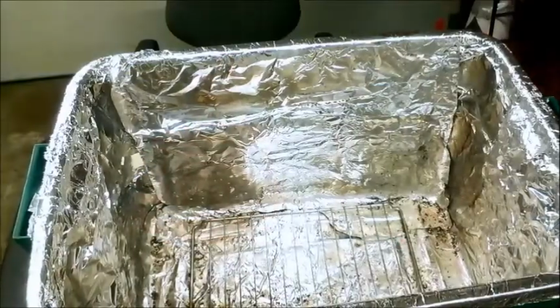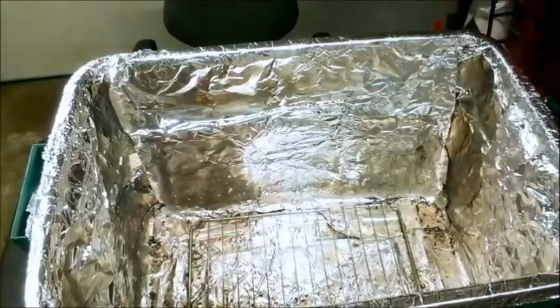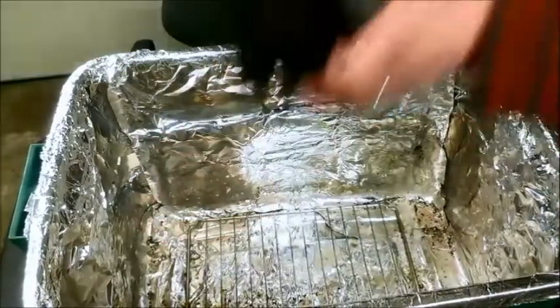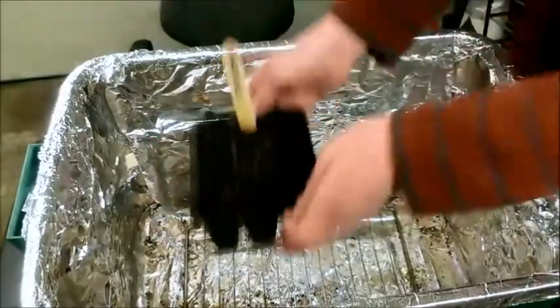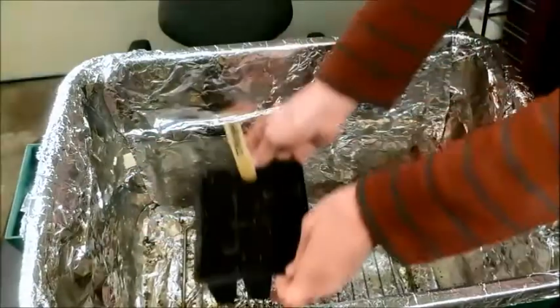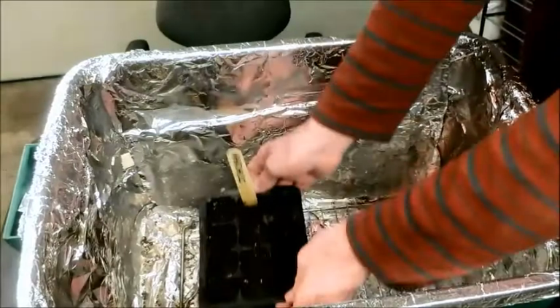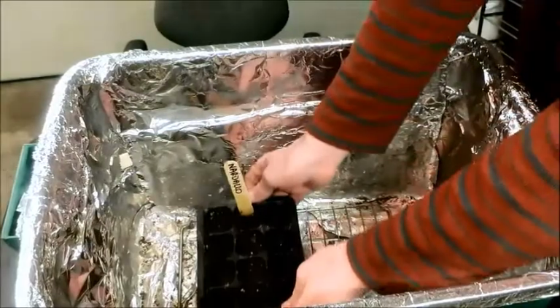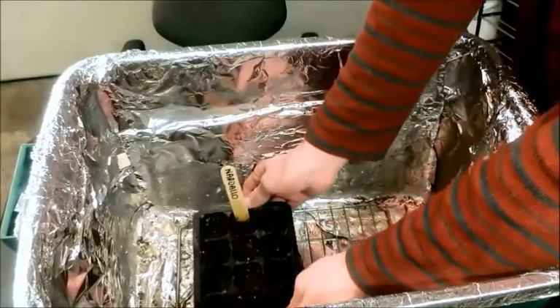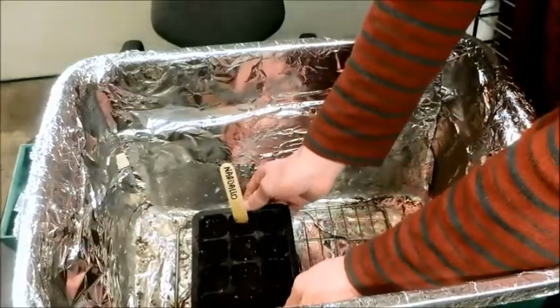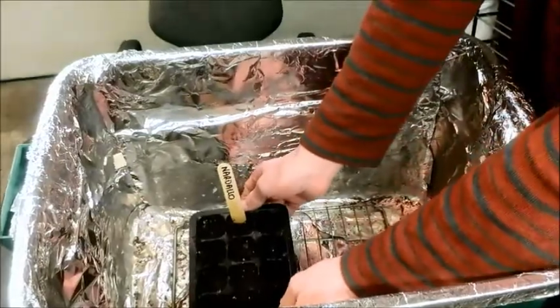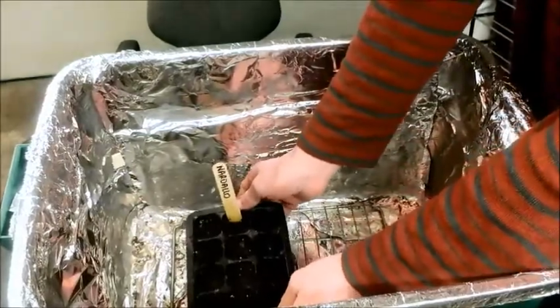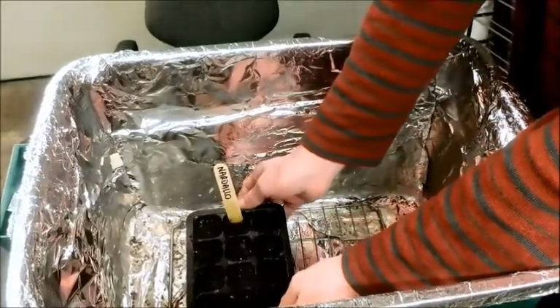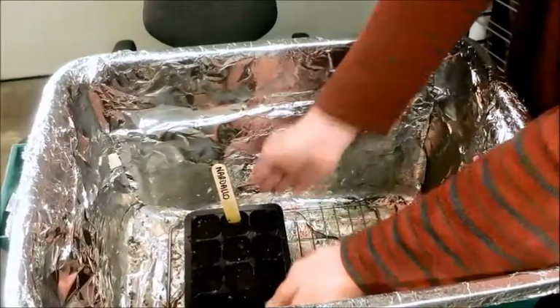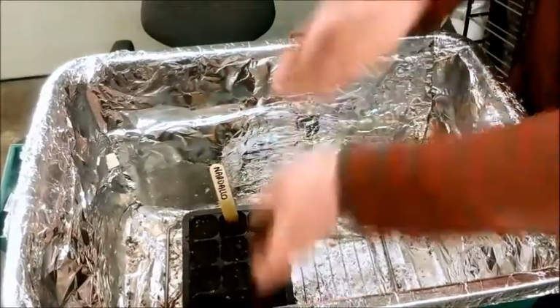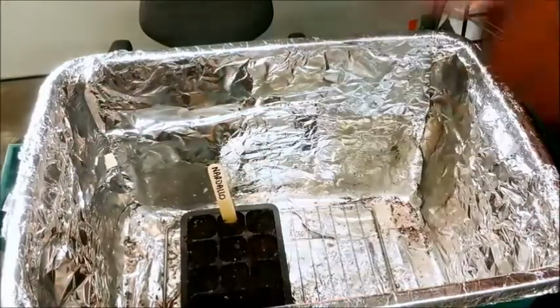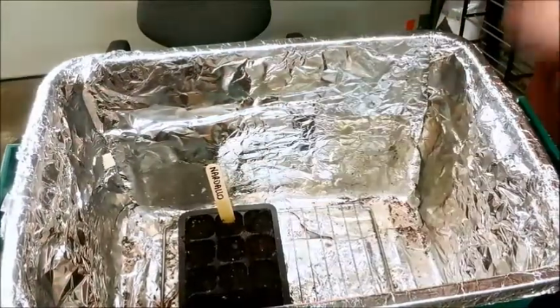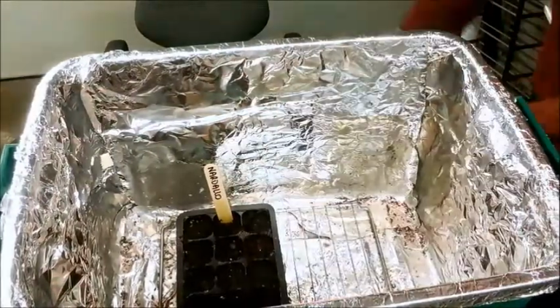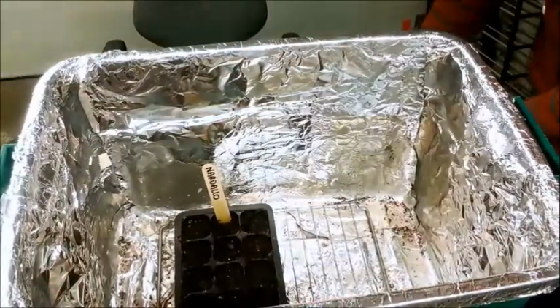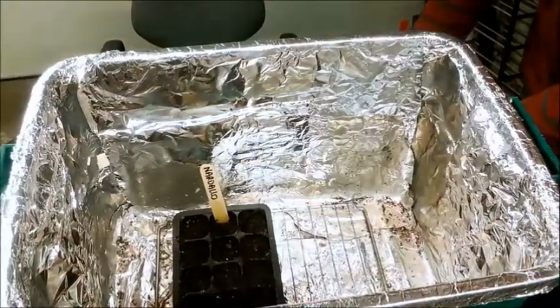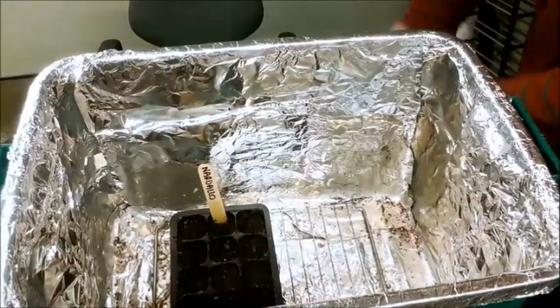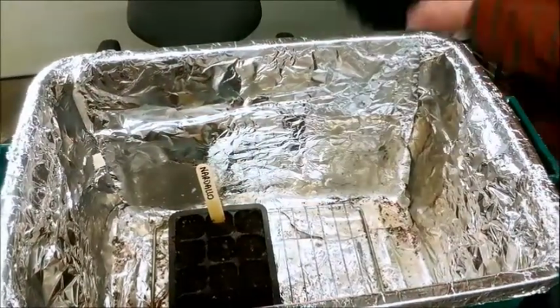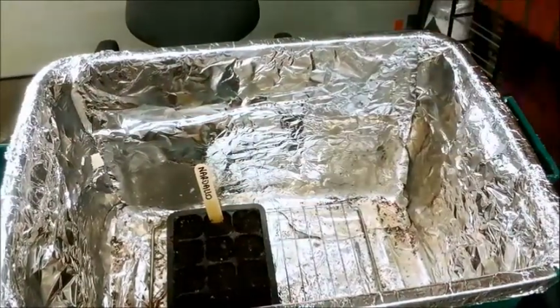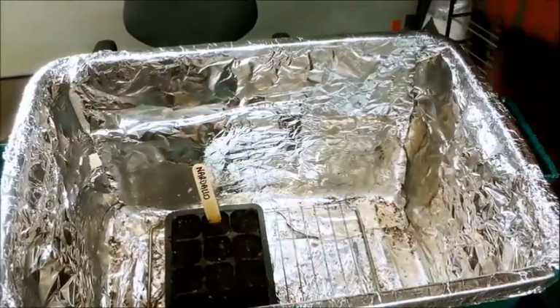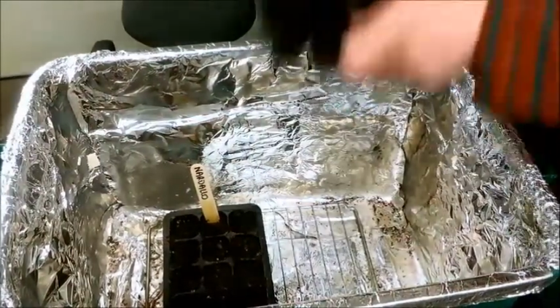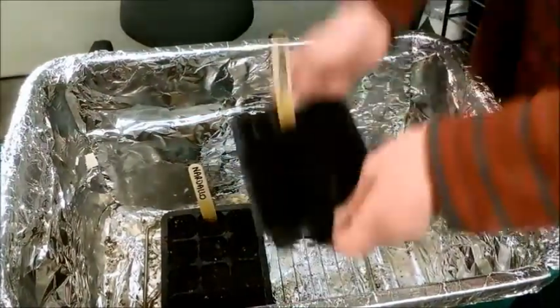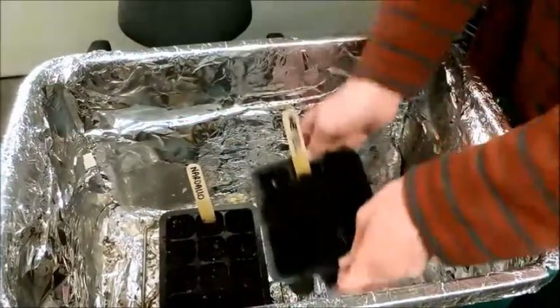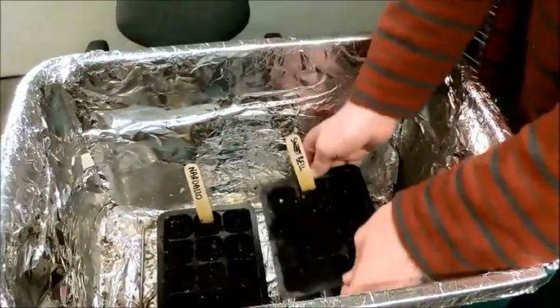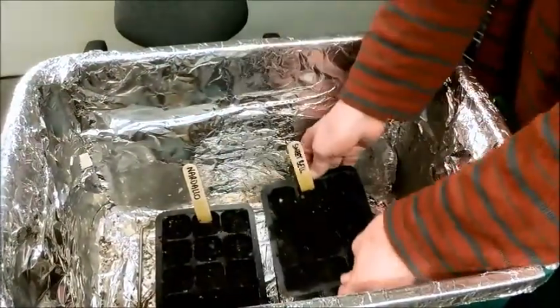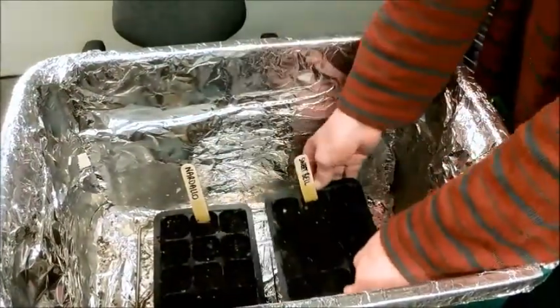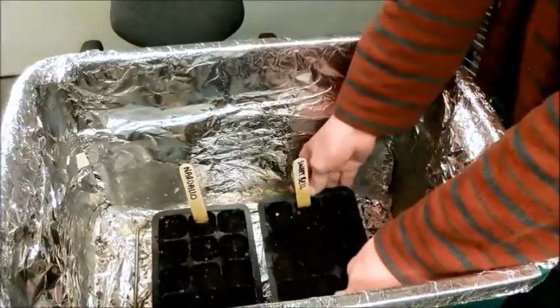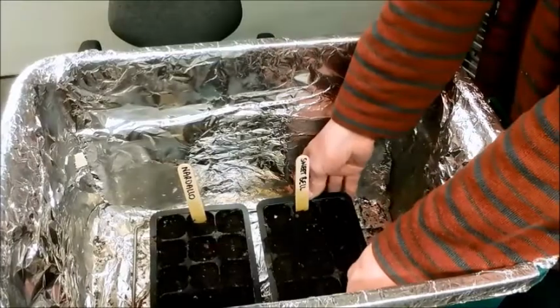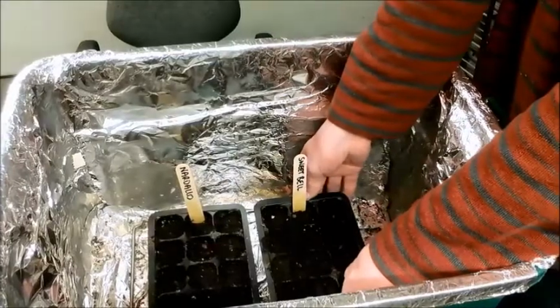I'm going to place these into a grow box where they'll get about 14 hours of light per day.